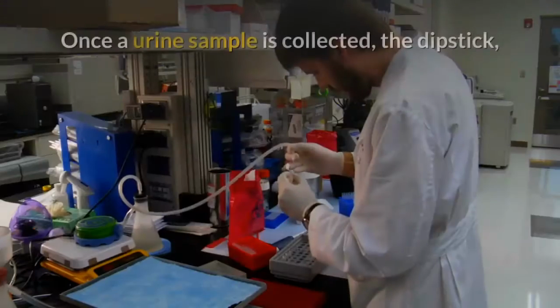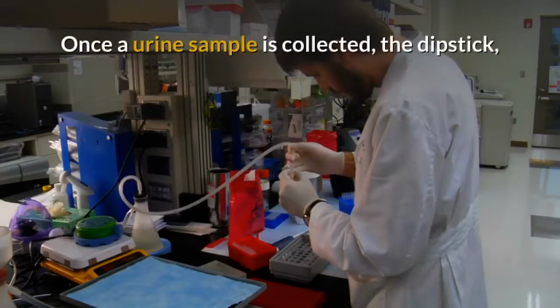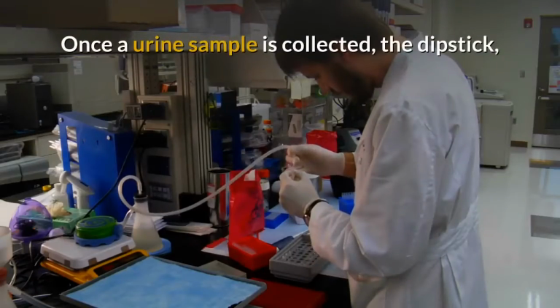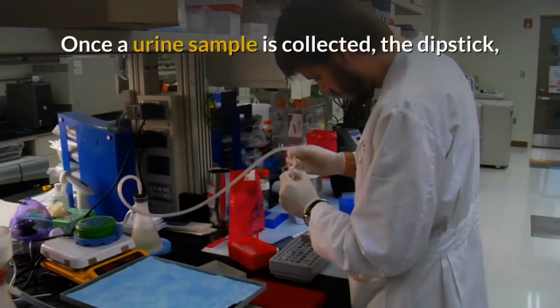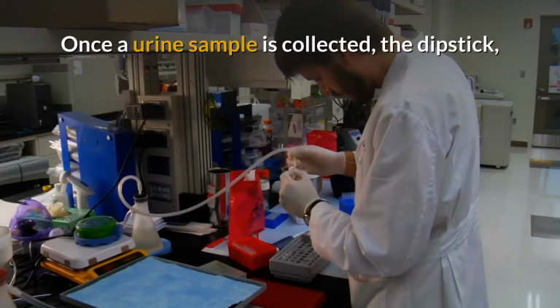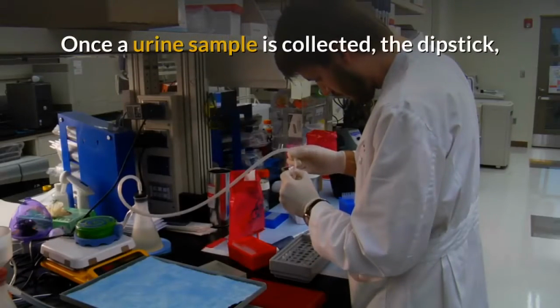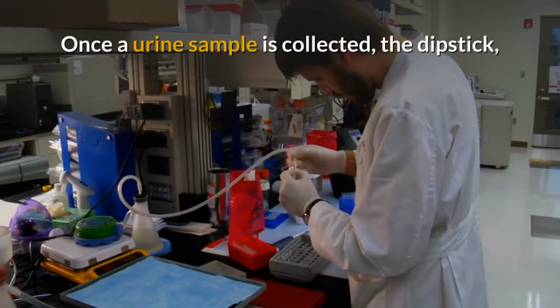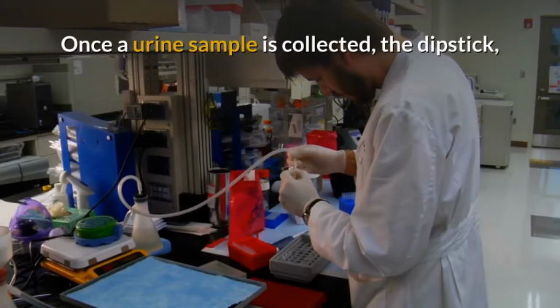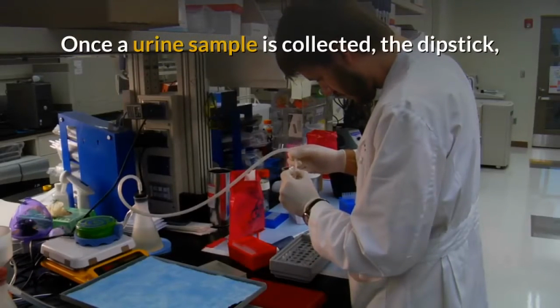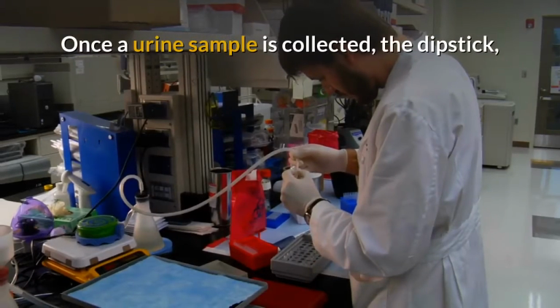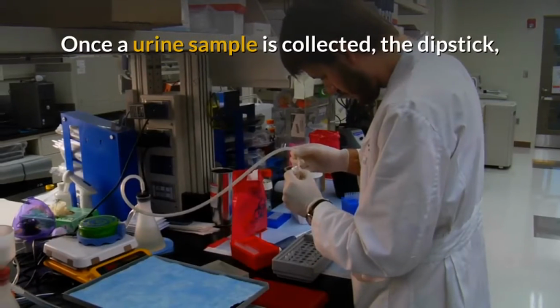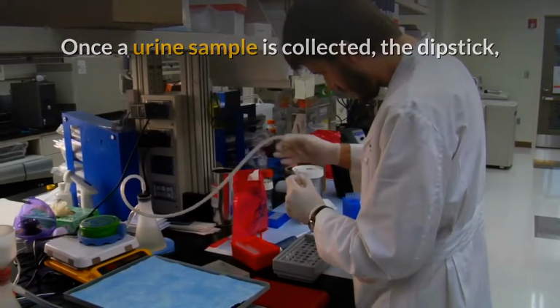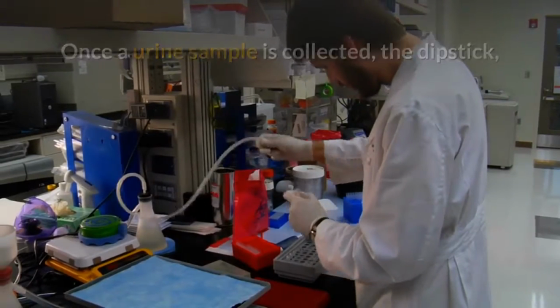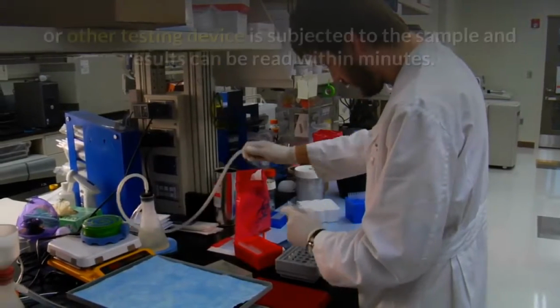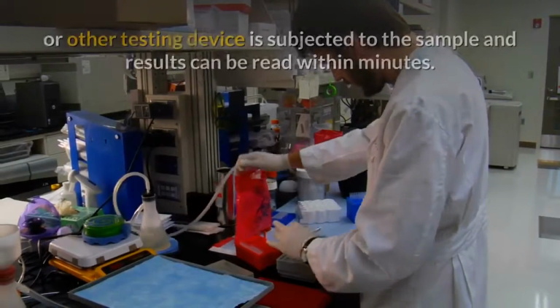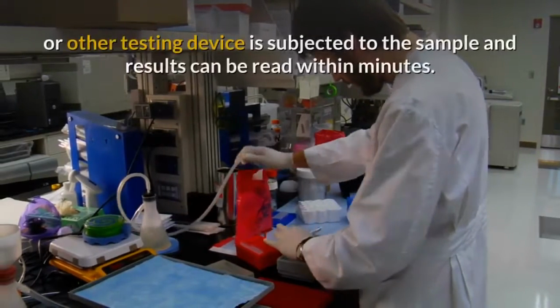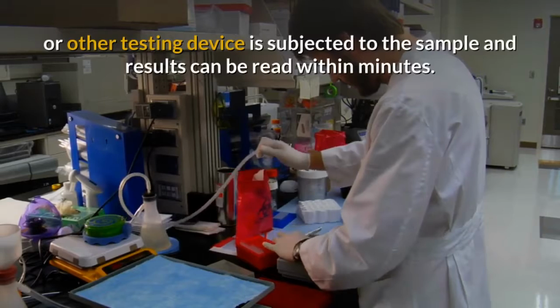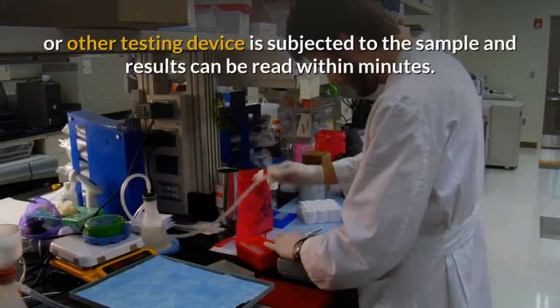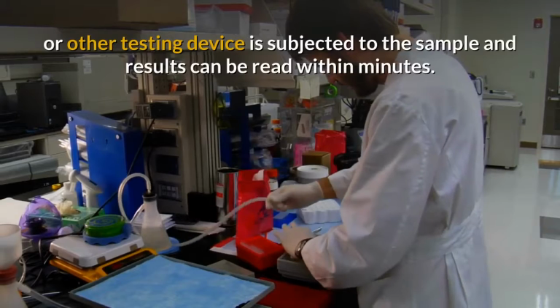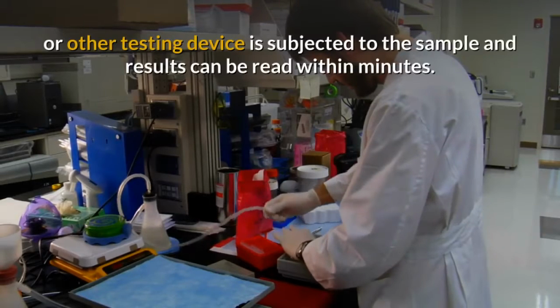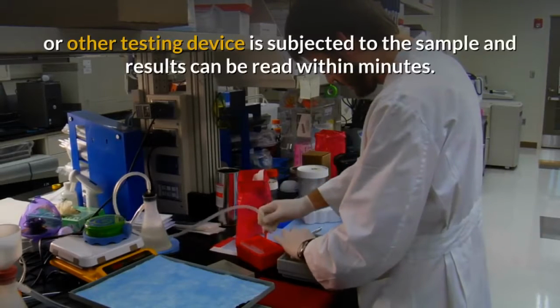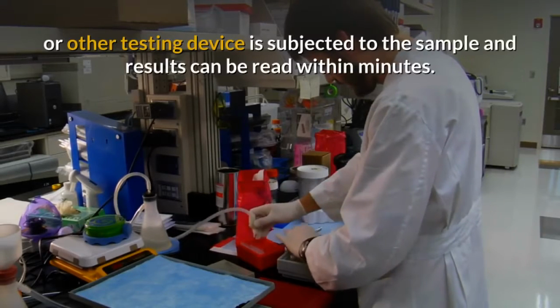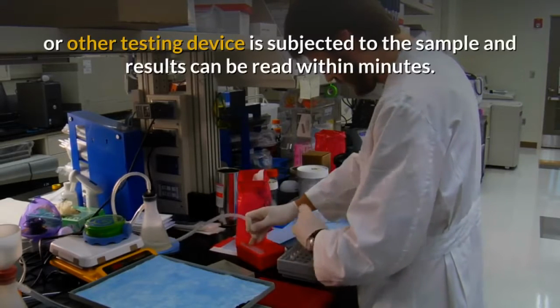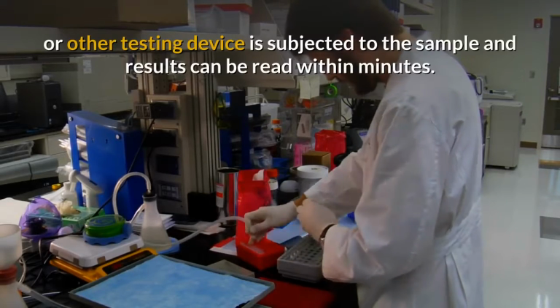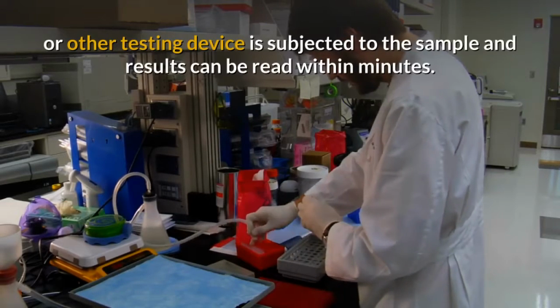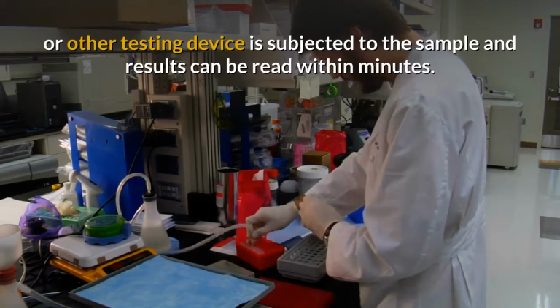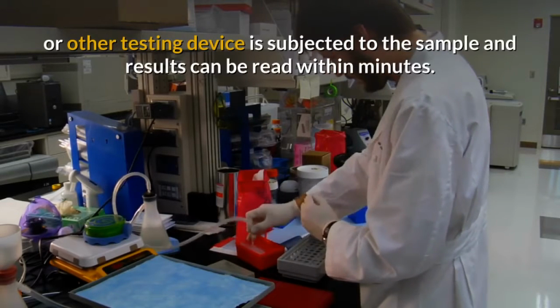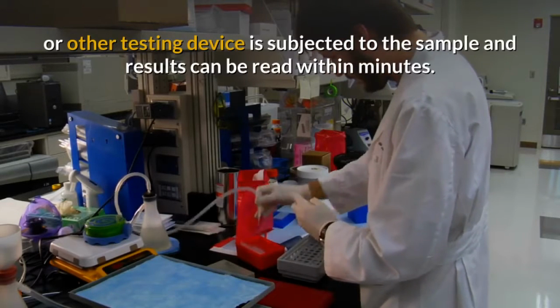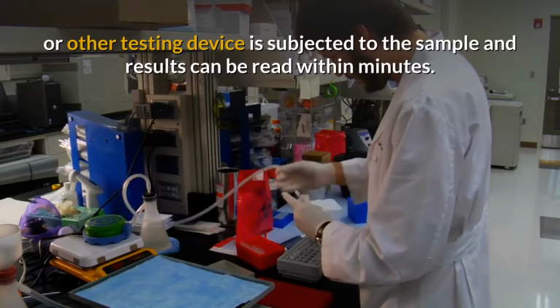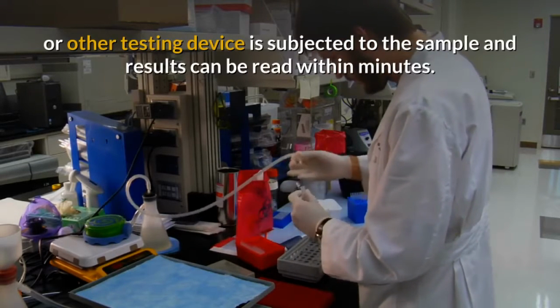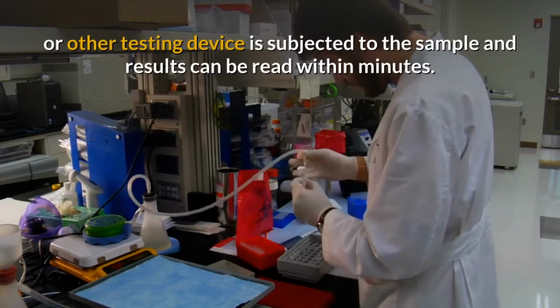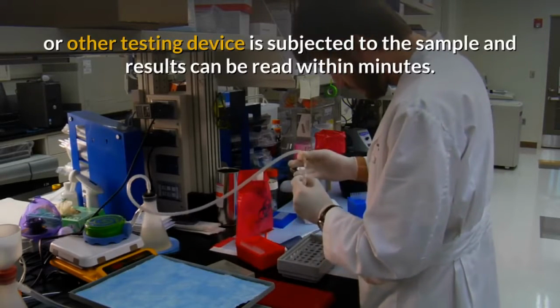Once a urine sample is collected, the dipstick or other testing device is subjected to the sample and results can be read within minutes.